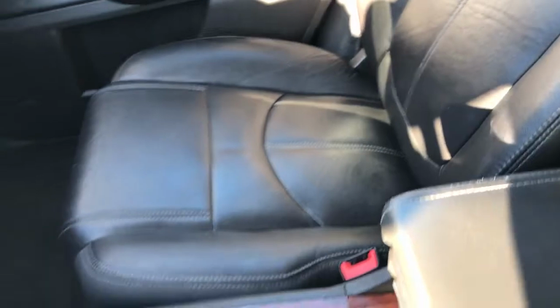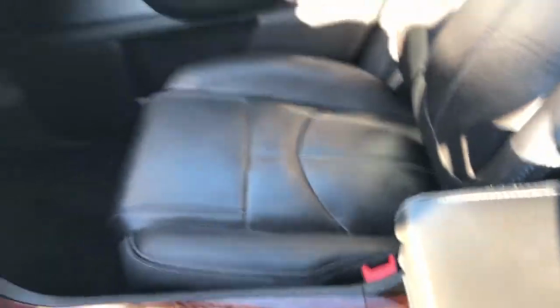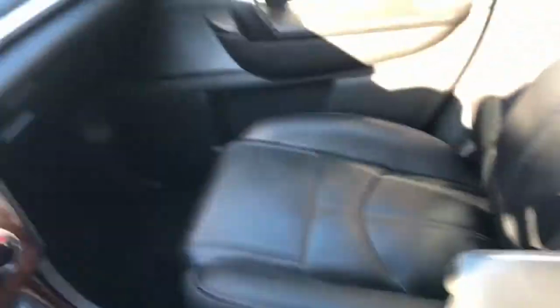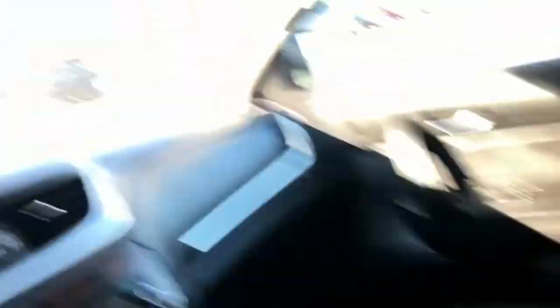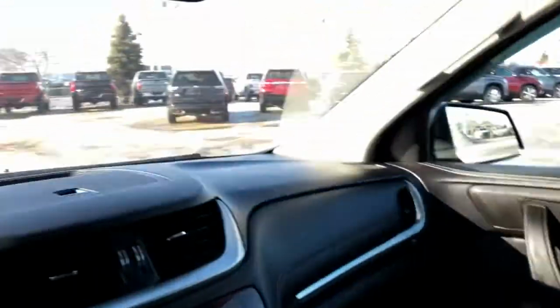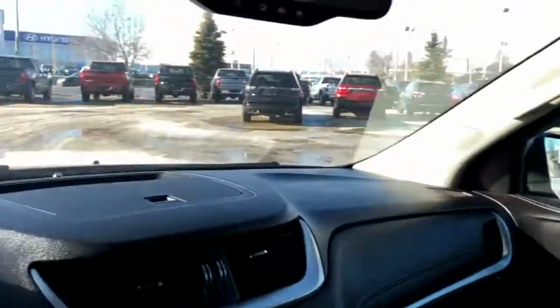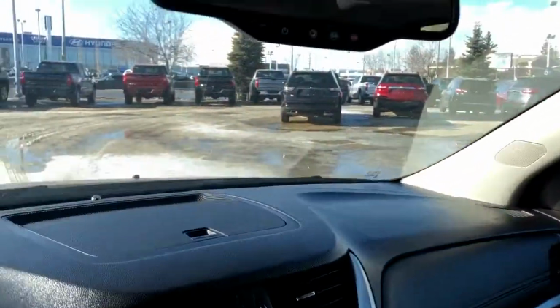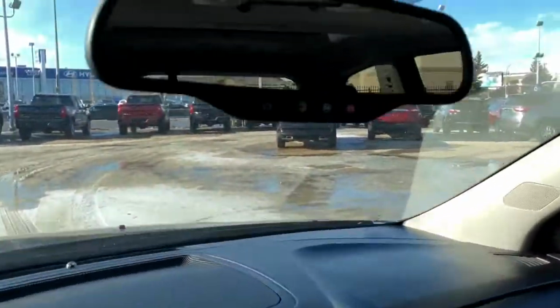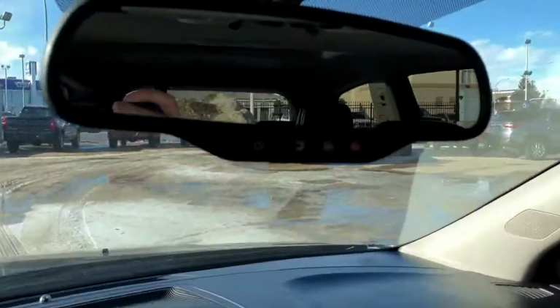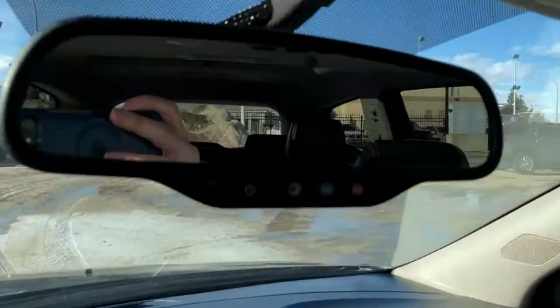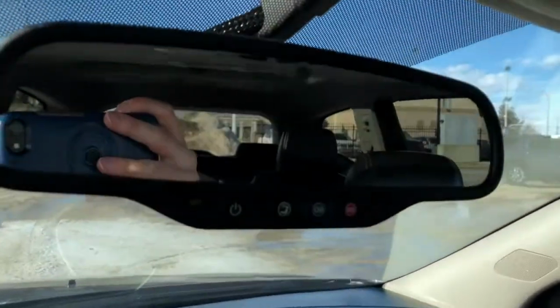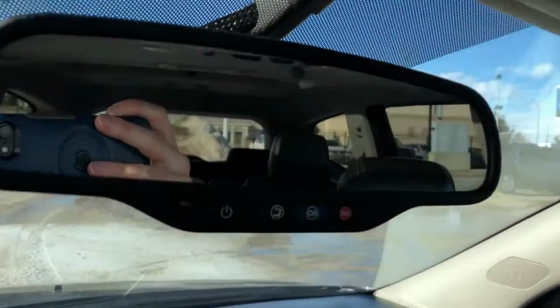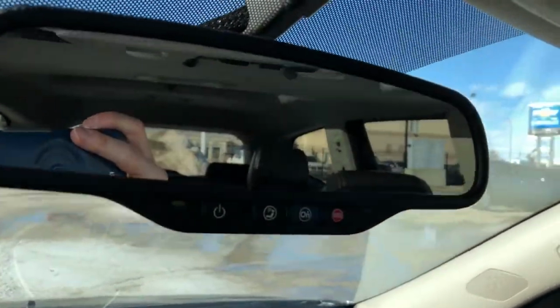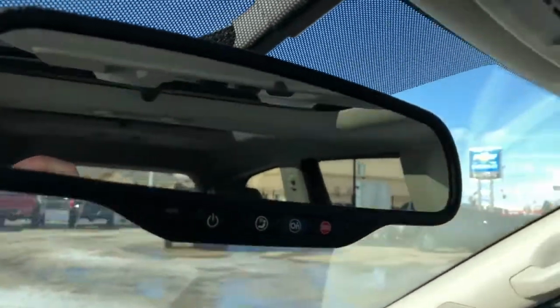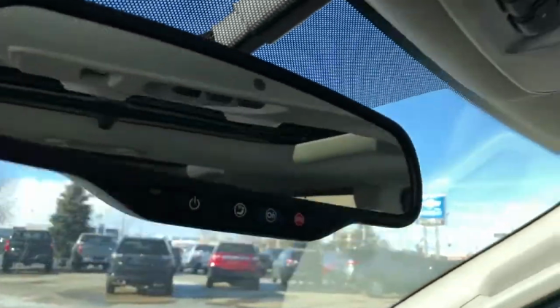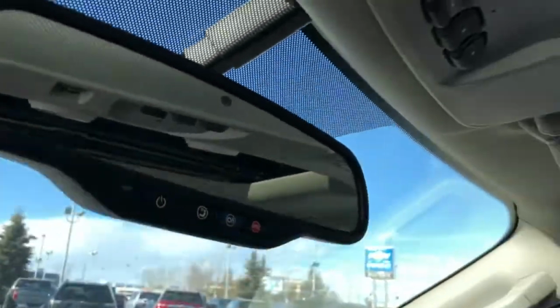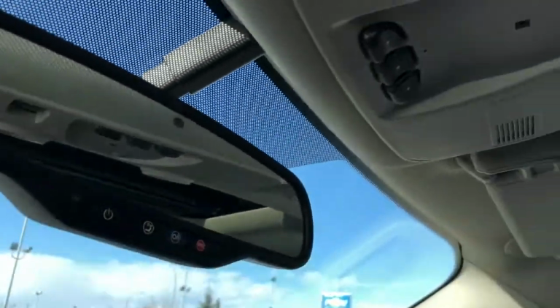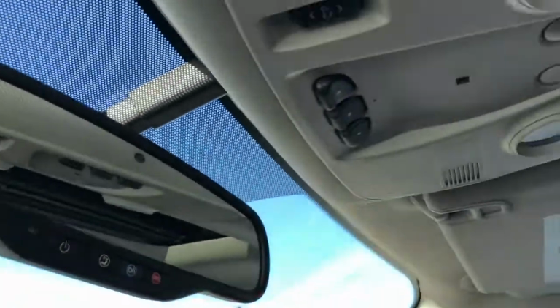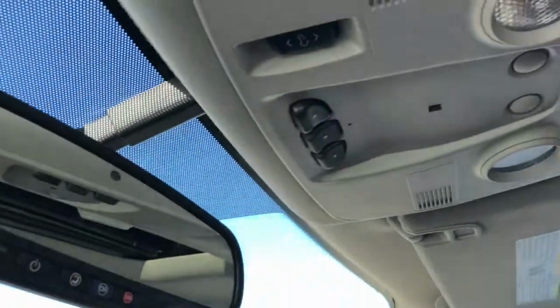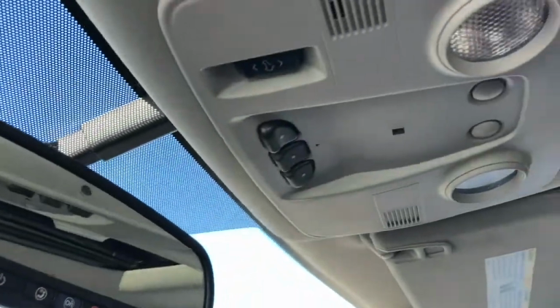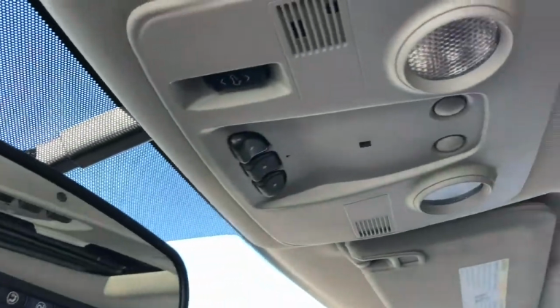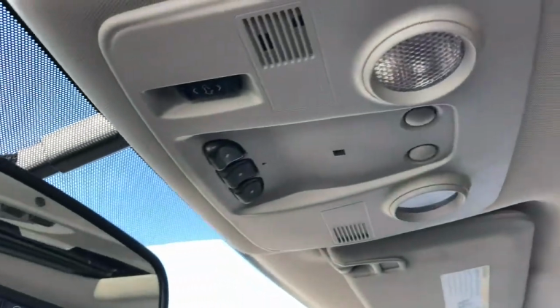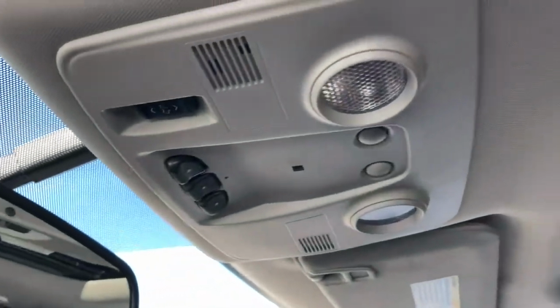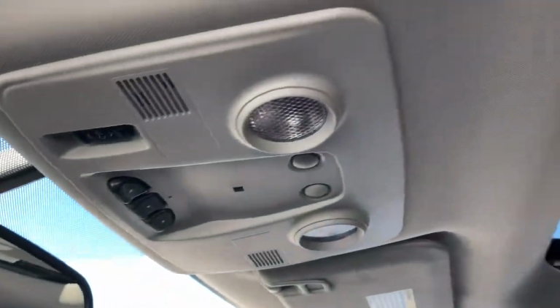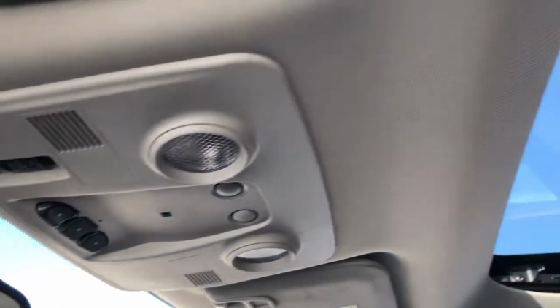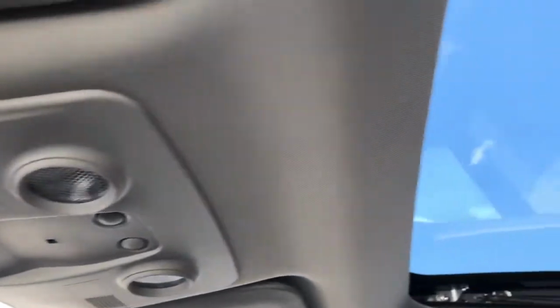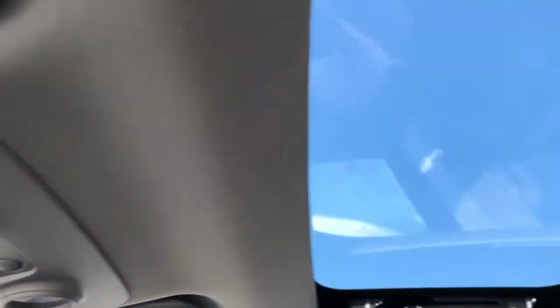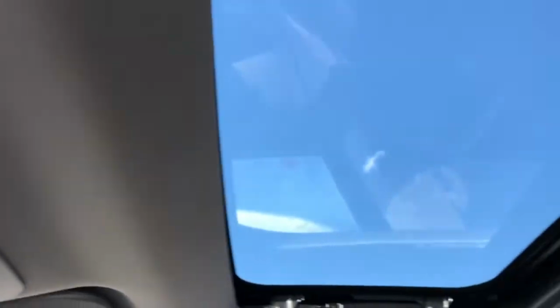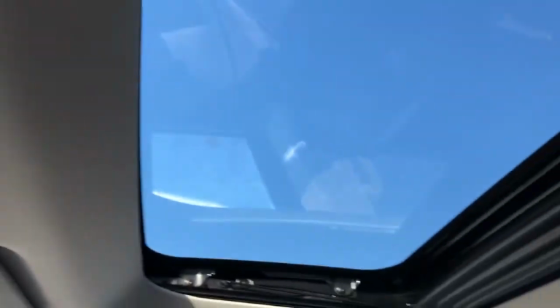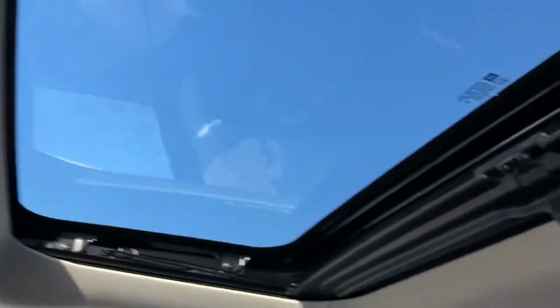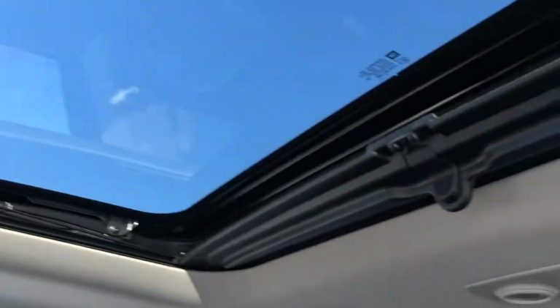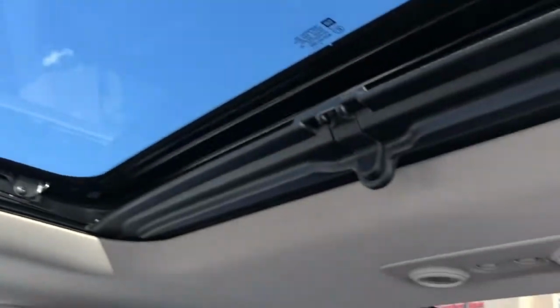Above that we have our OnStar controls in the rear view mirror, three garage door openers, reading lights, and dual sunroofs.